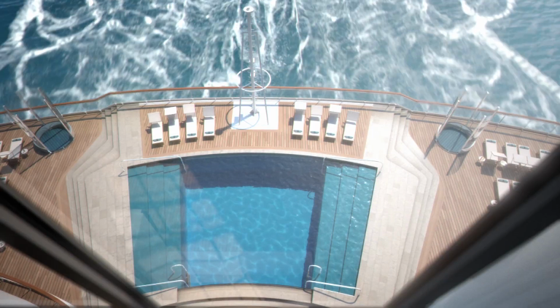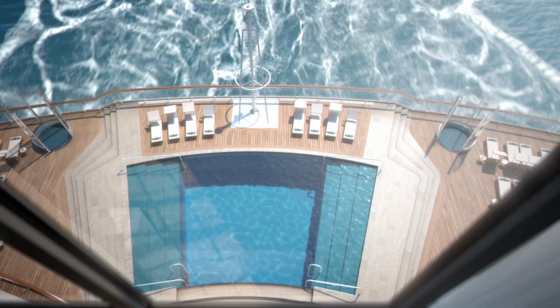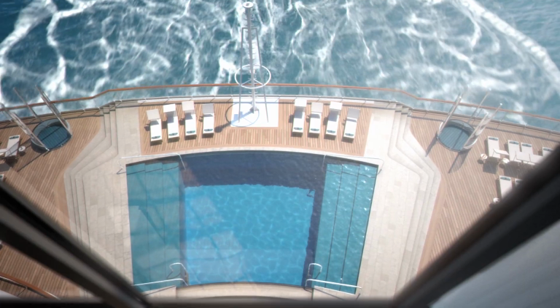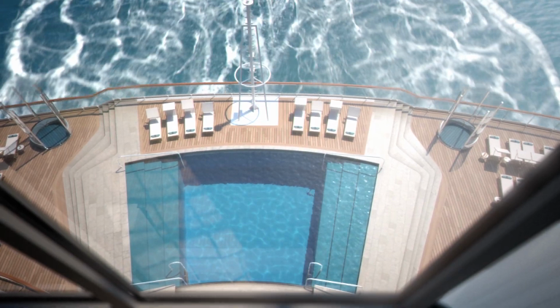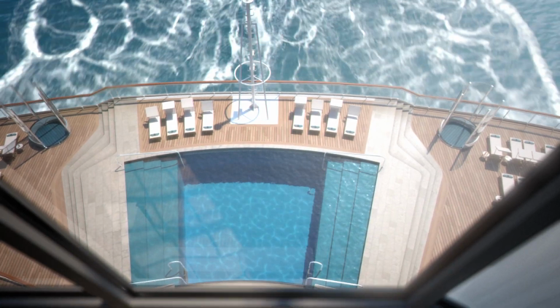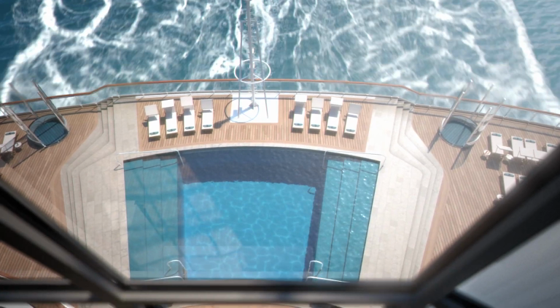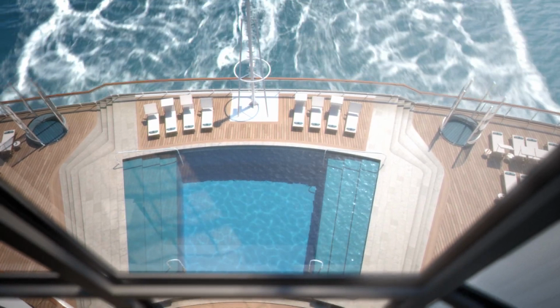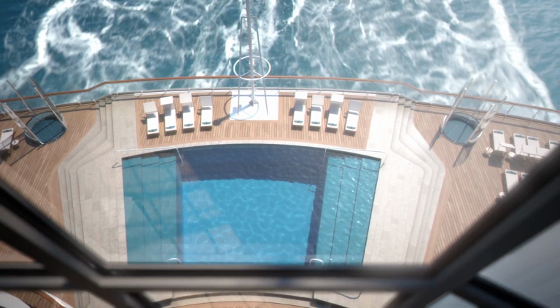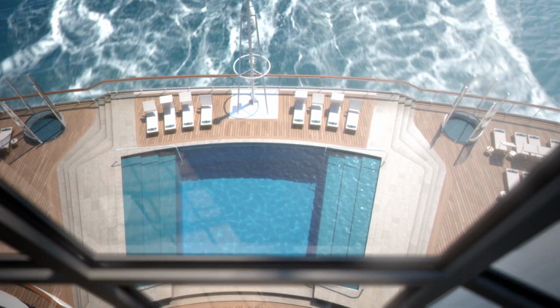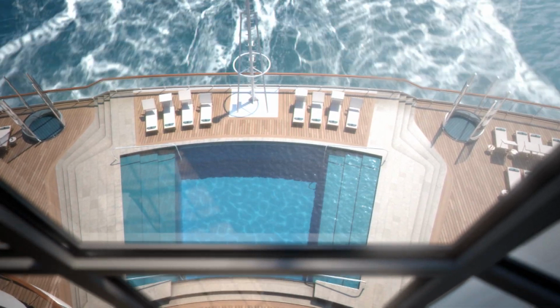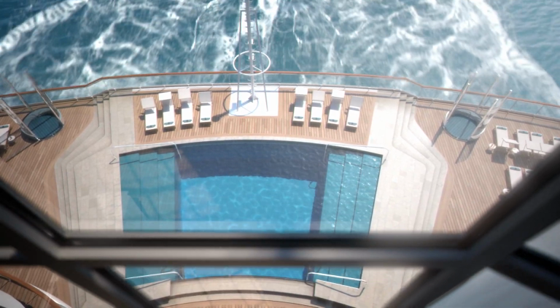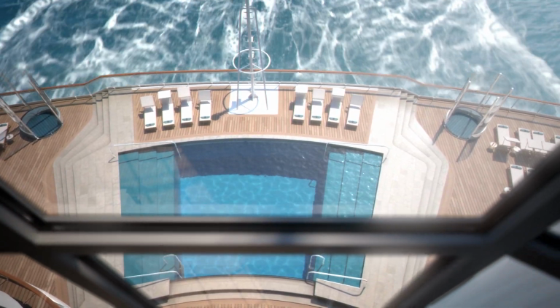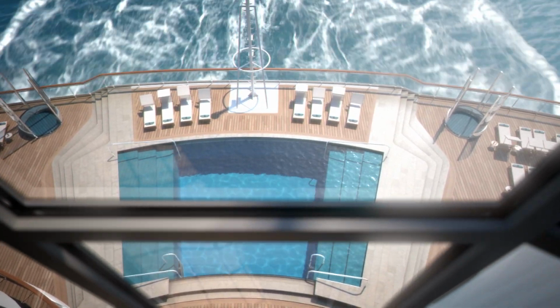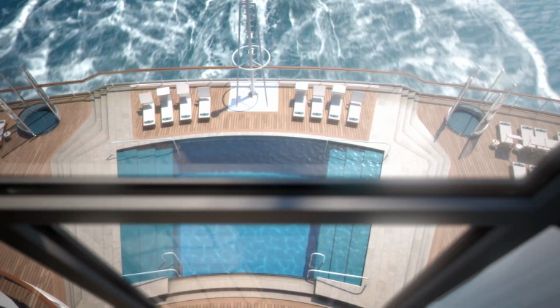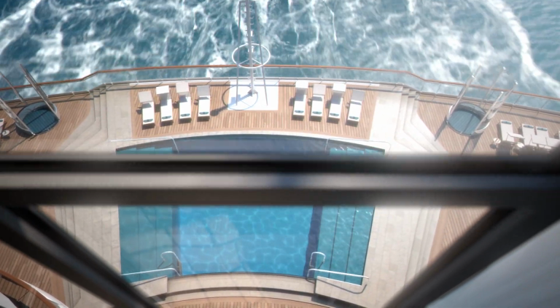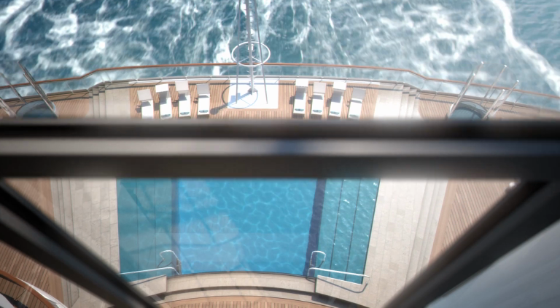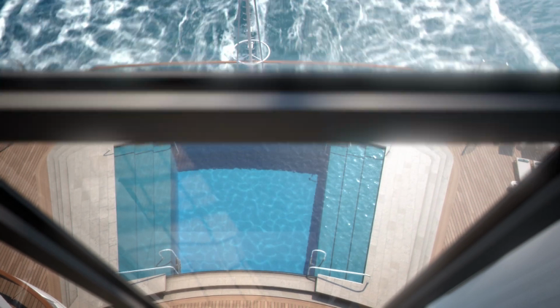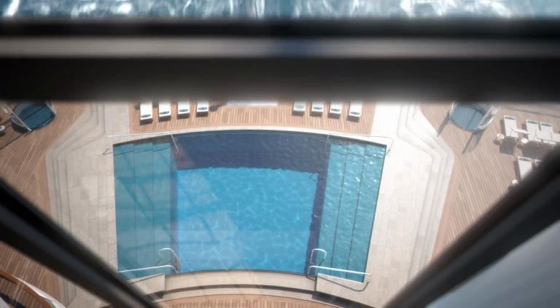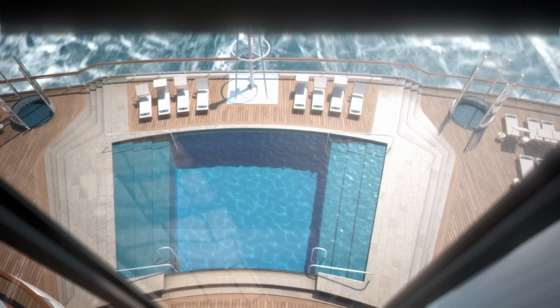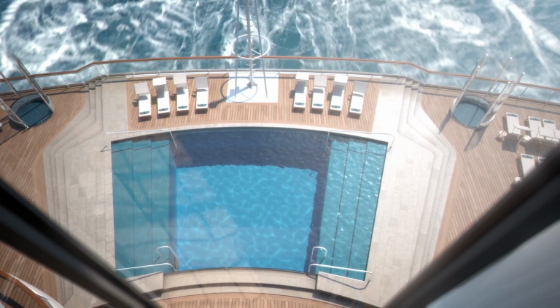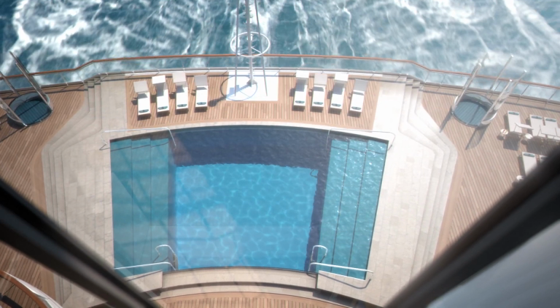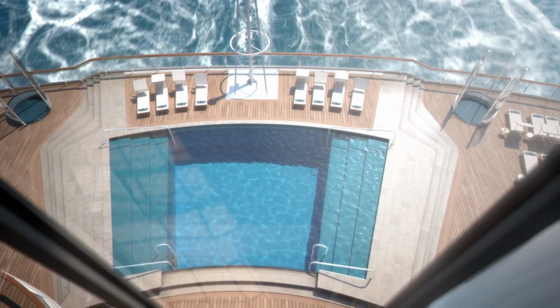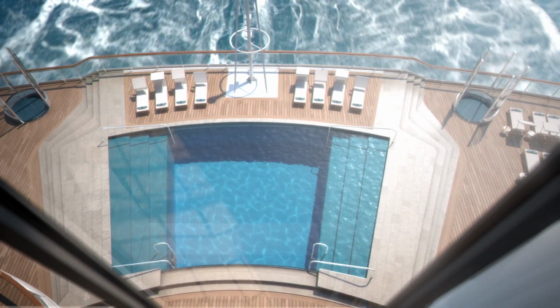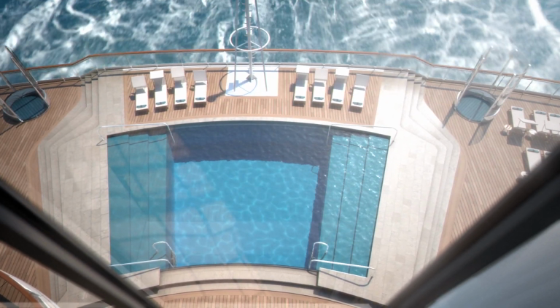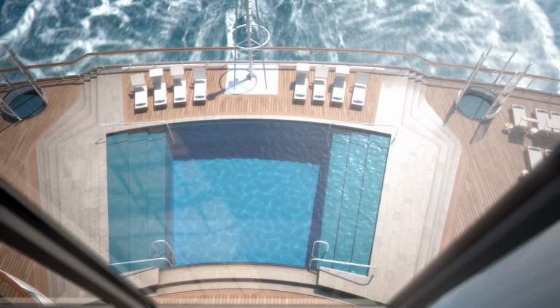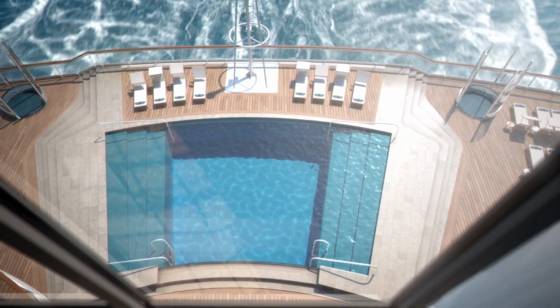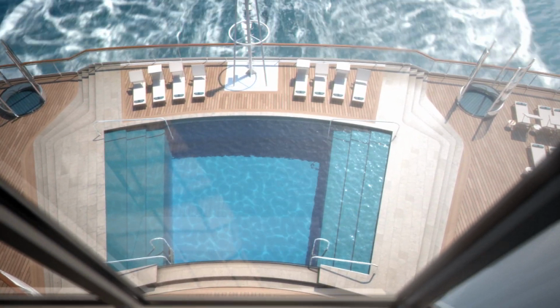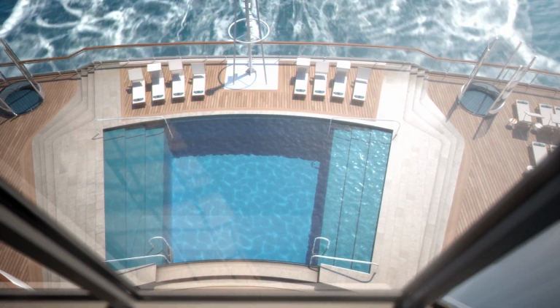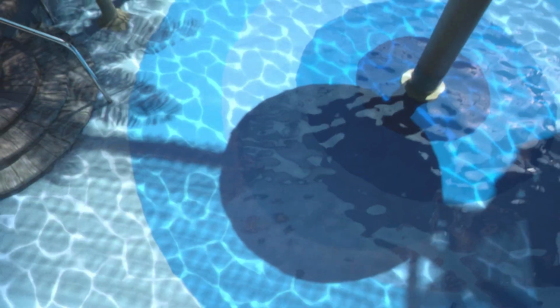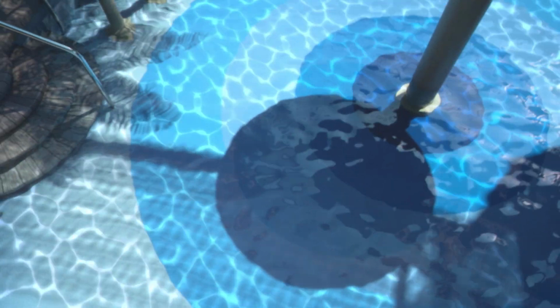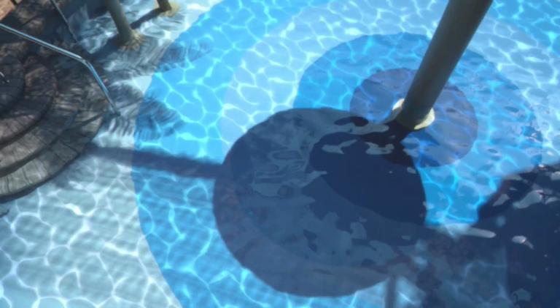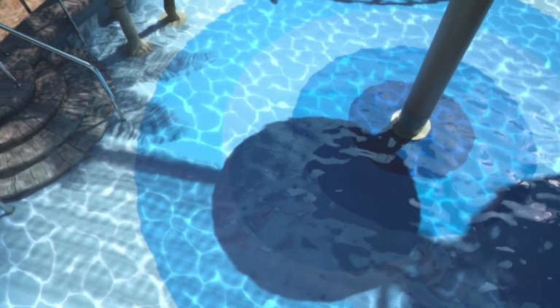And speaking of views, the glass-fronted elevators with non-stop access from Deck 7 to Deck 16 offer a whole new perspective.